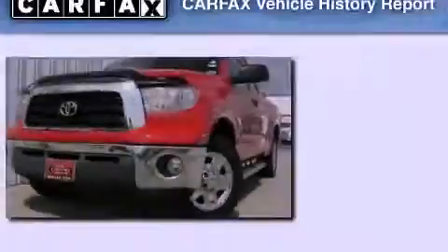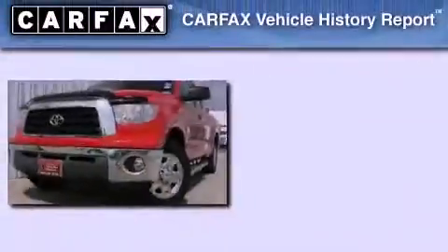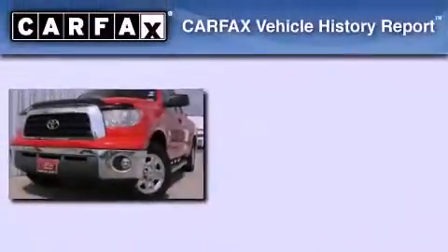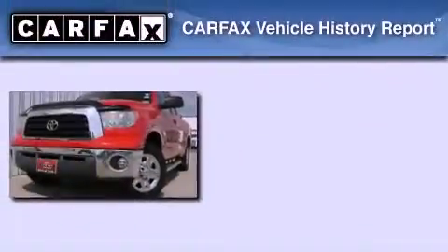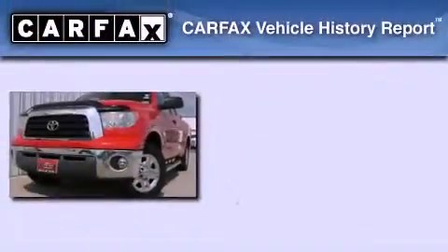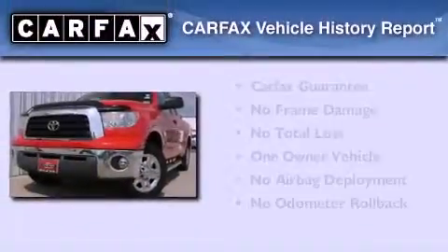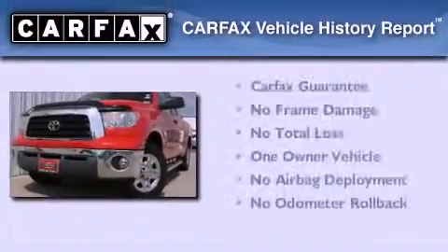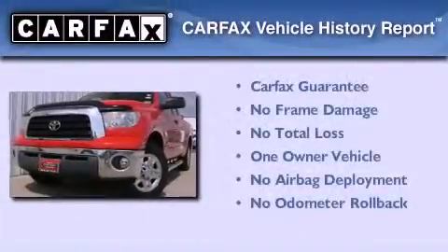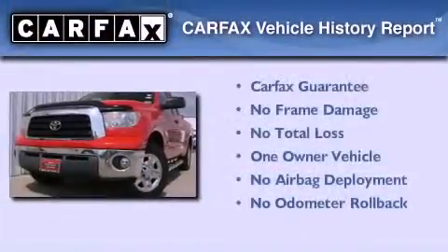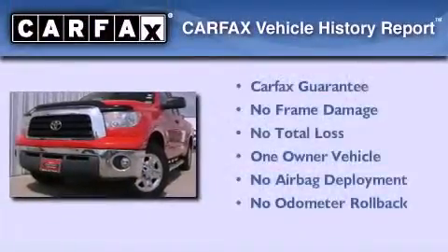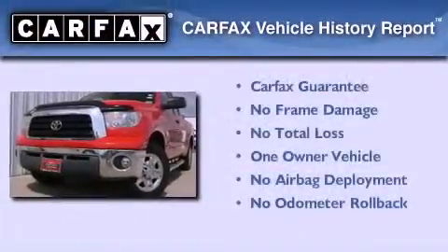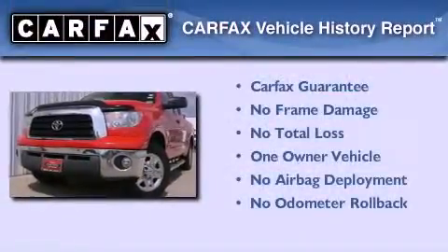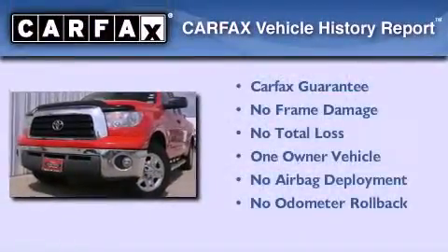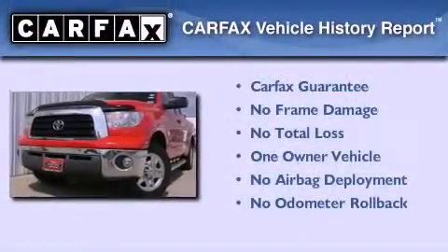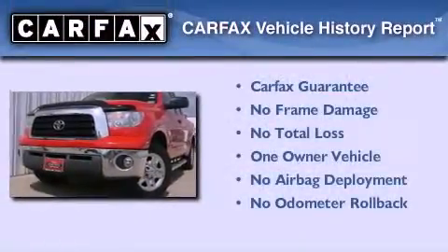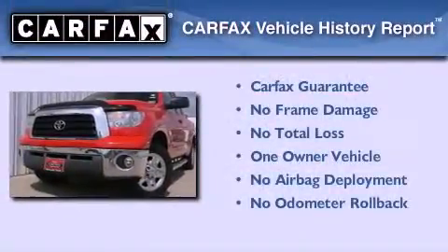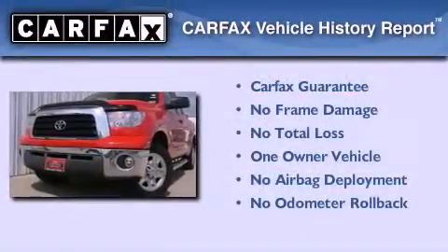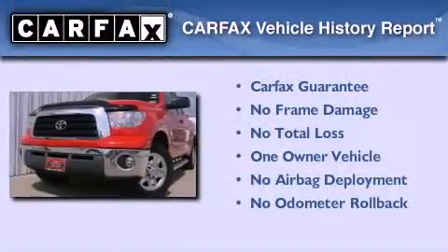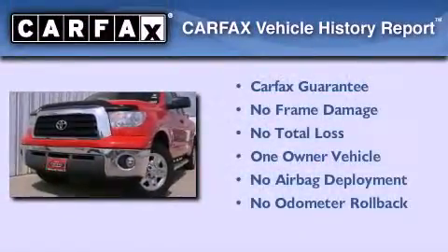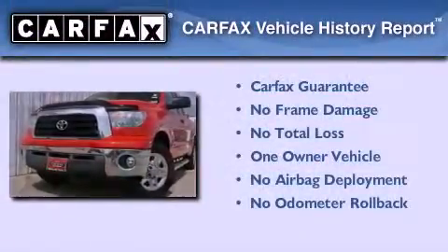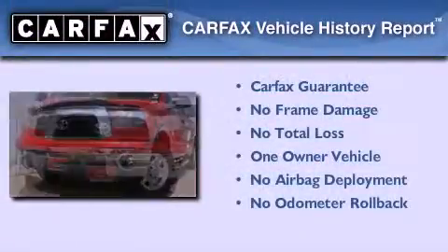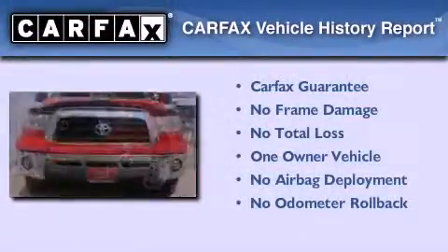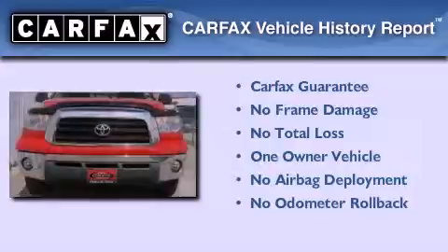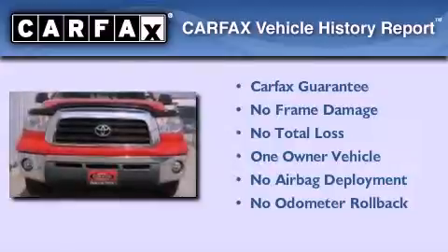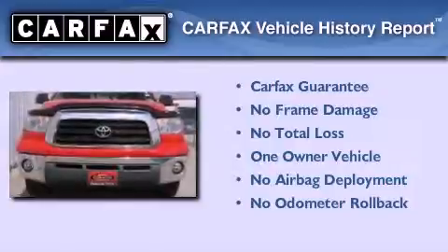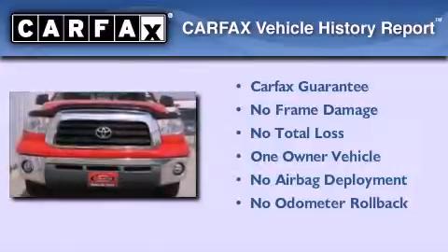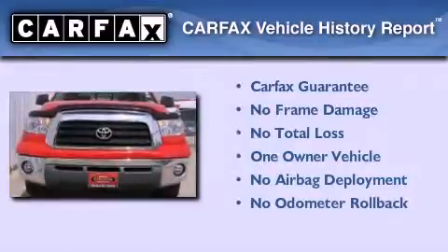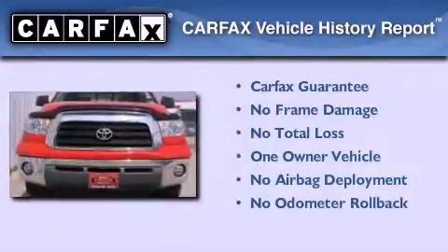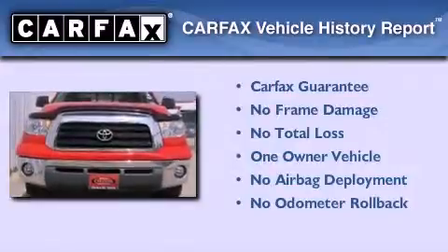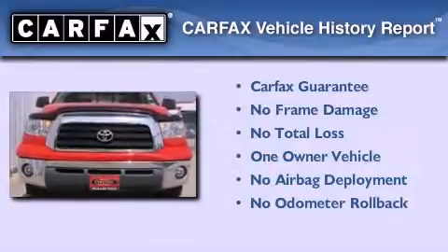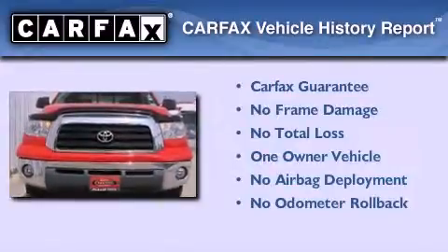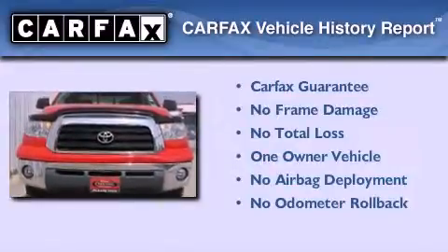This truck has had only one owner, and it qualifies for the Carfax Buy-Back Guarantee.